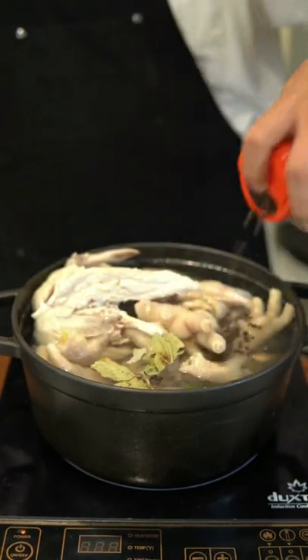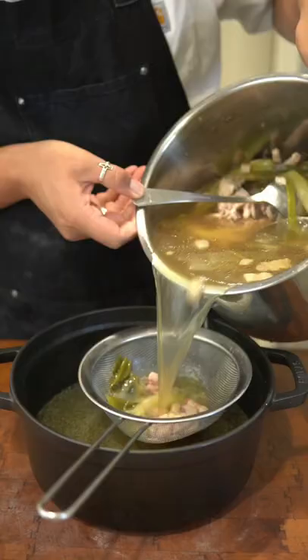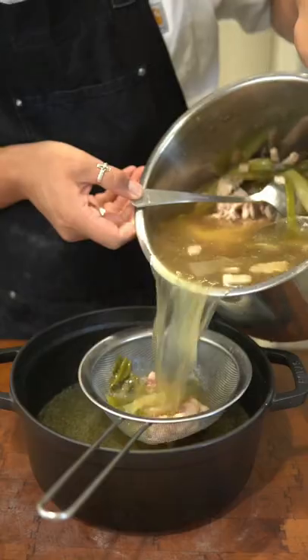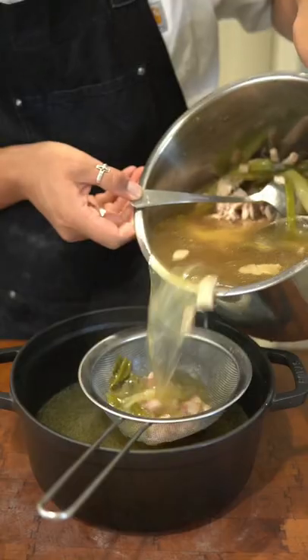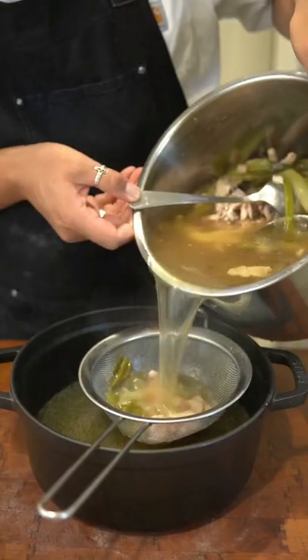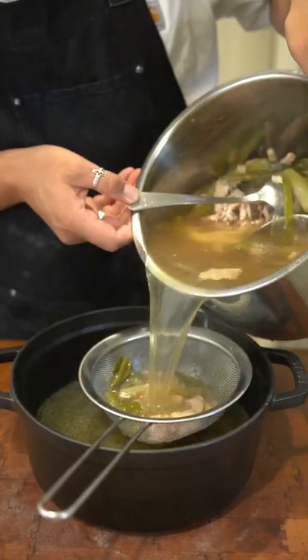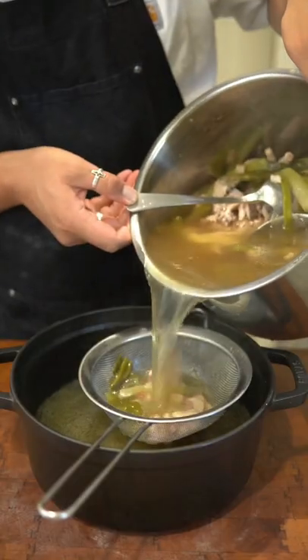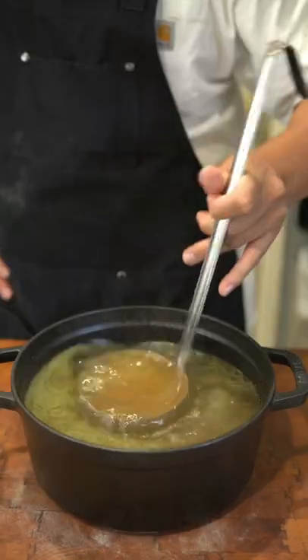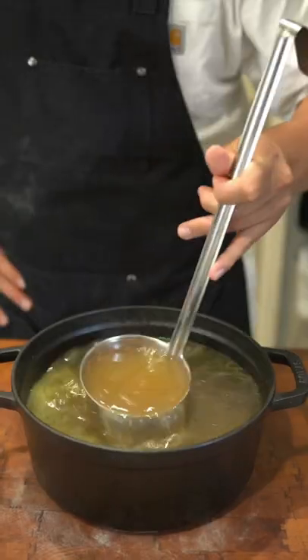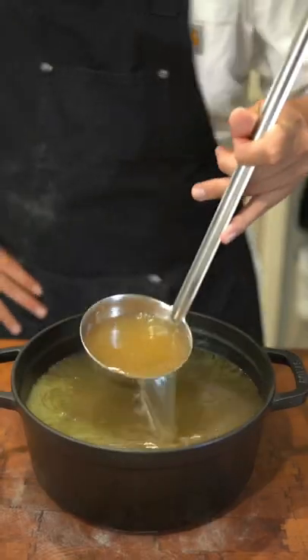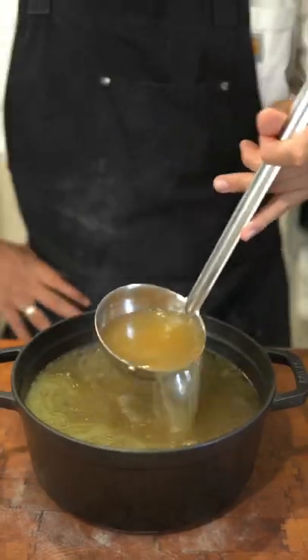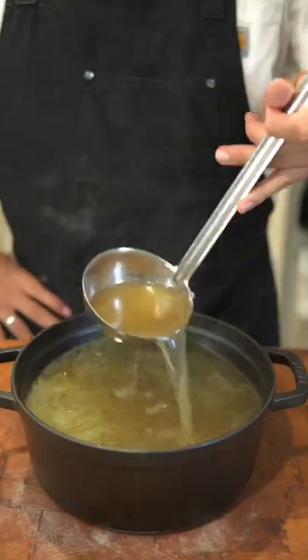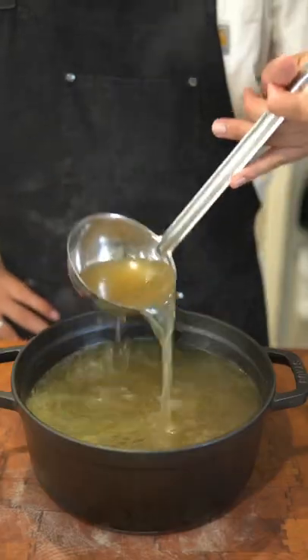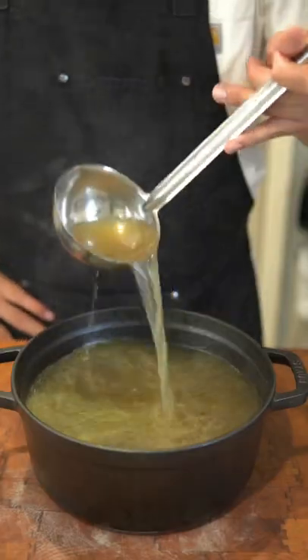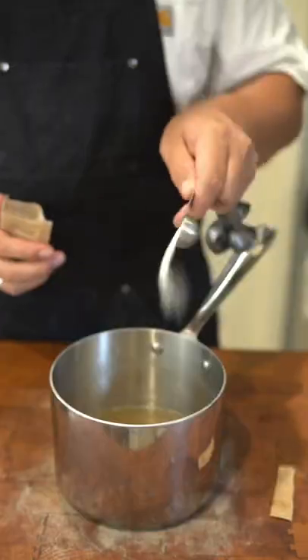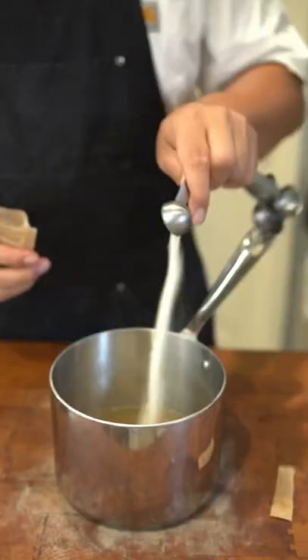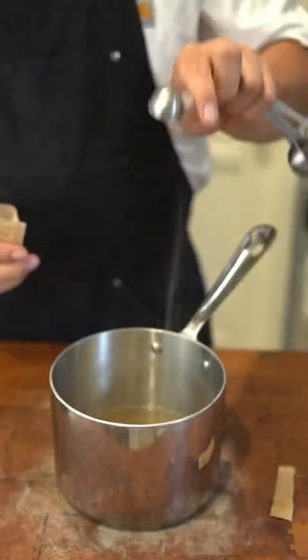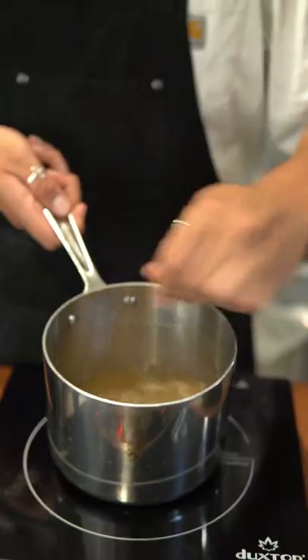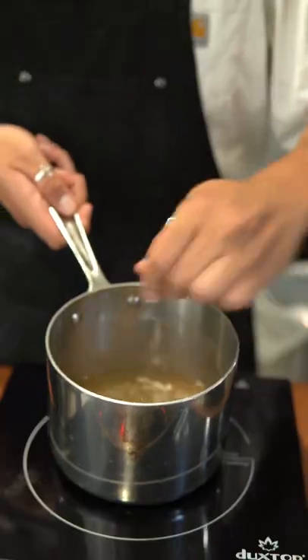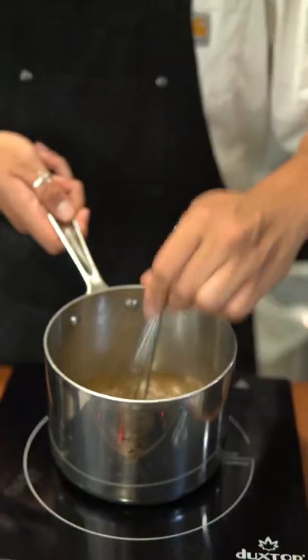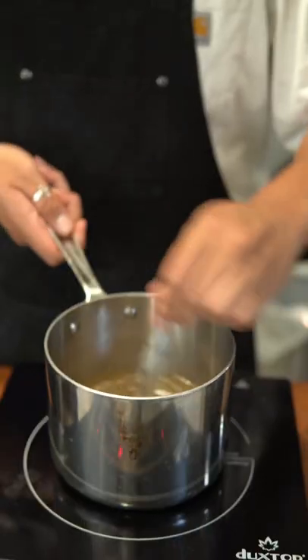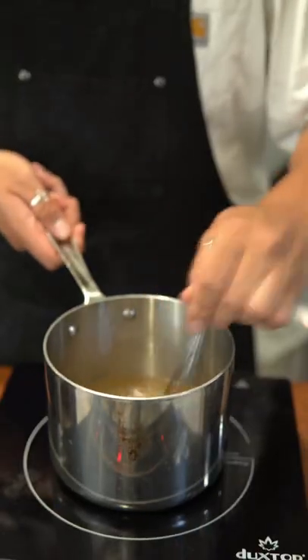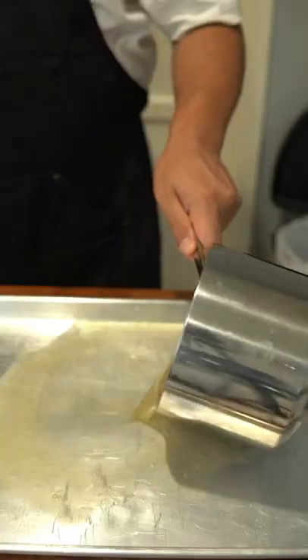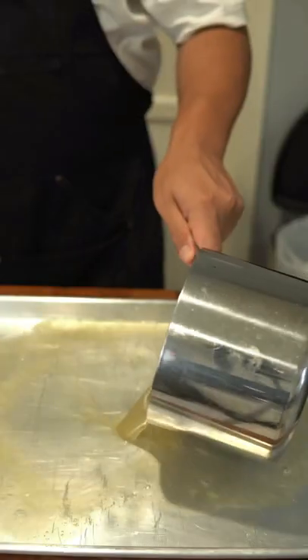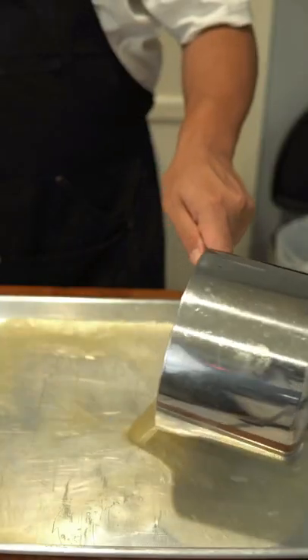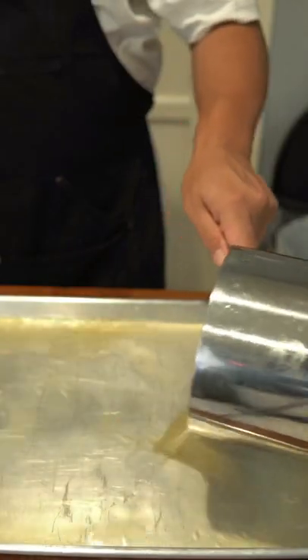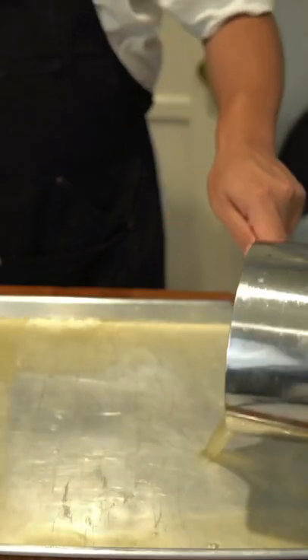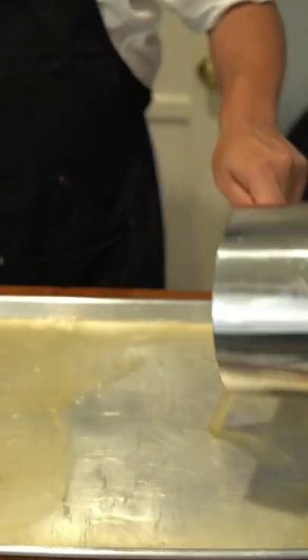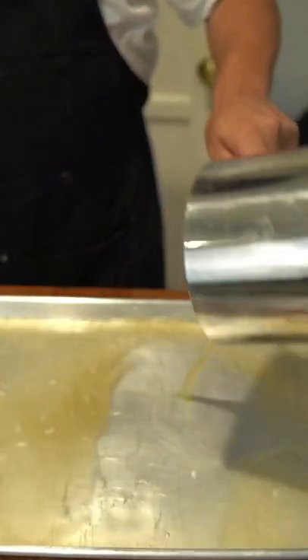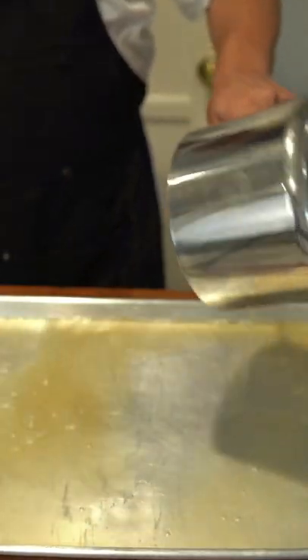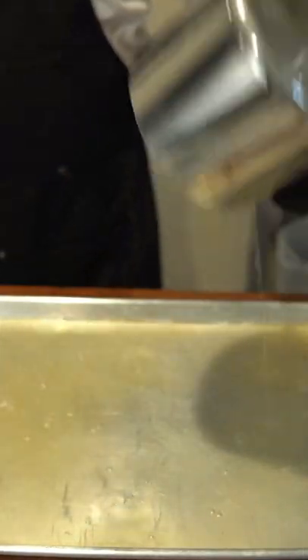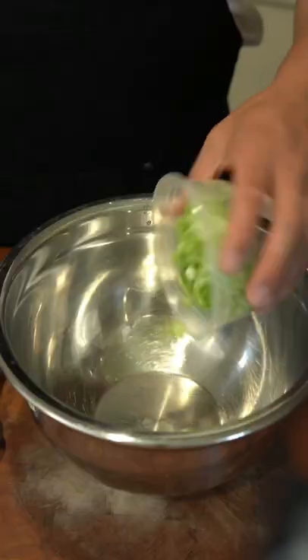After four hours, strain out the stock and mix in gelatin until dissolved. Pour into a baking sheet and let solidify in the fridge.